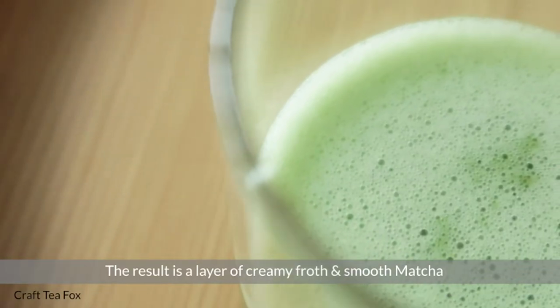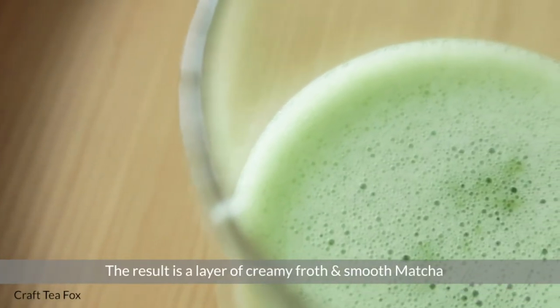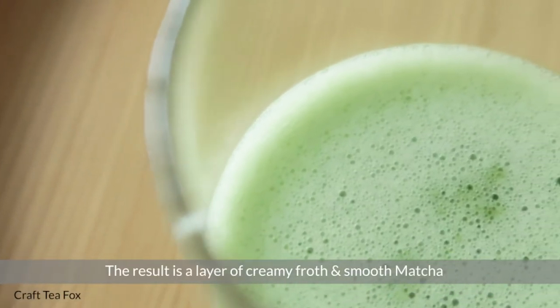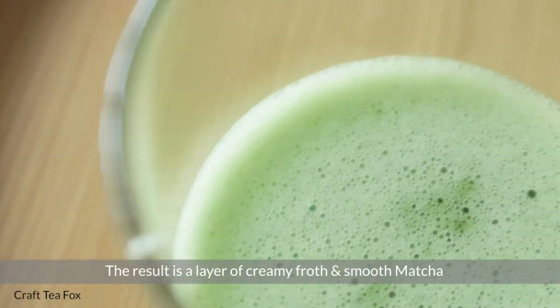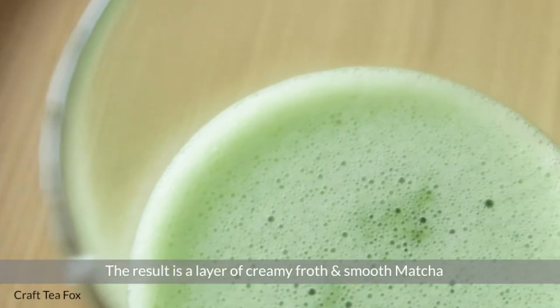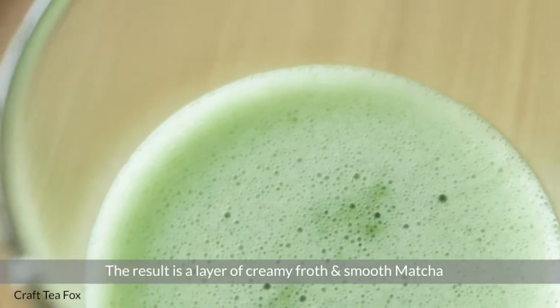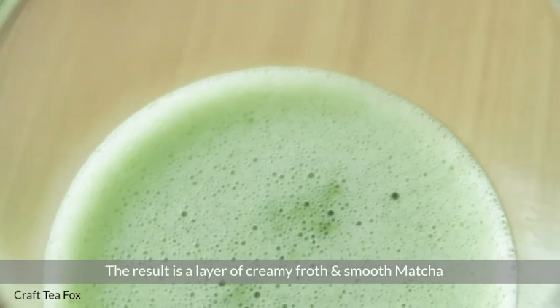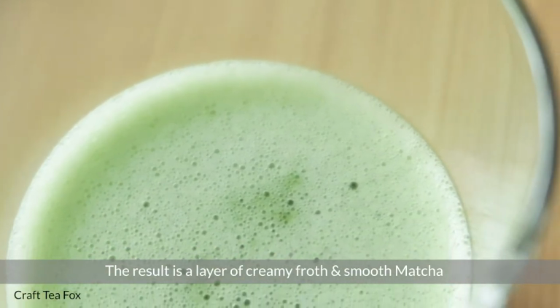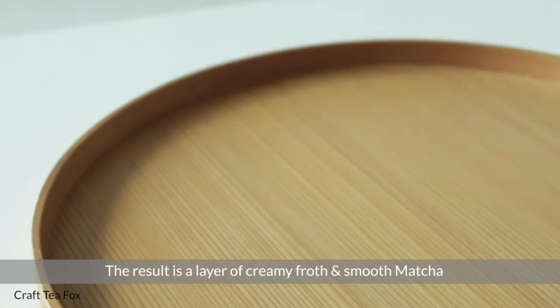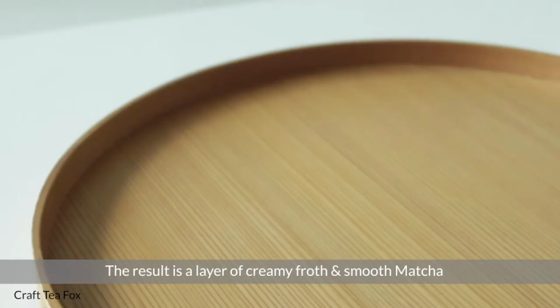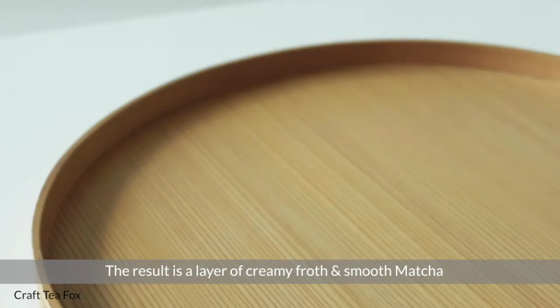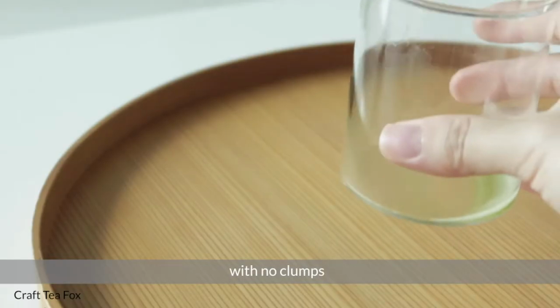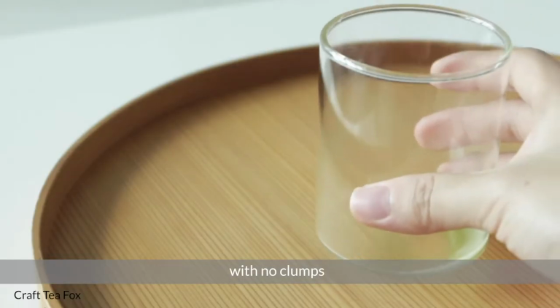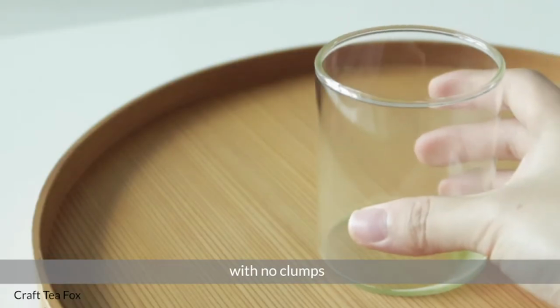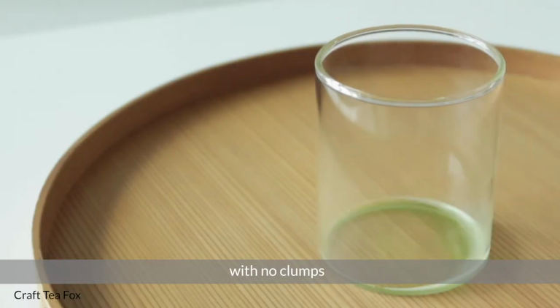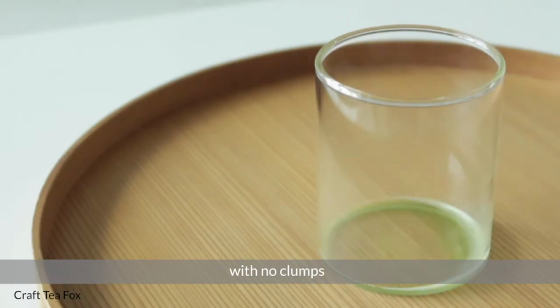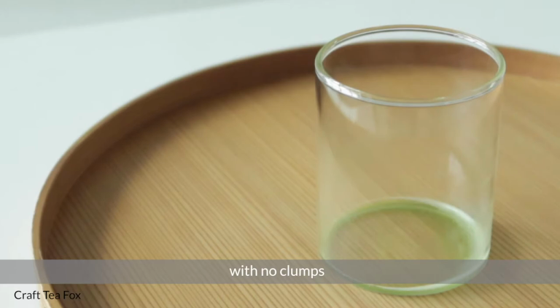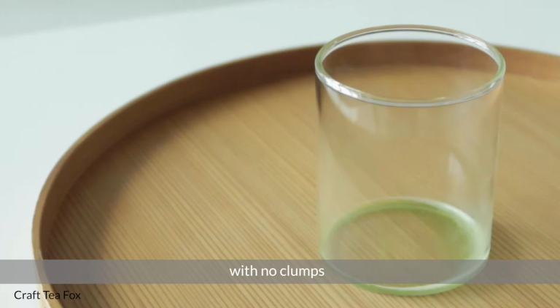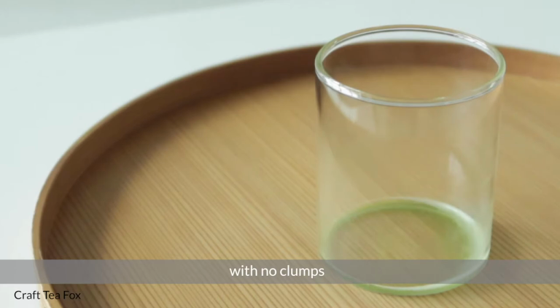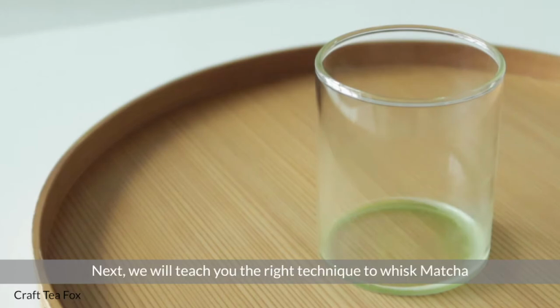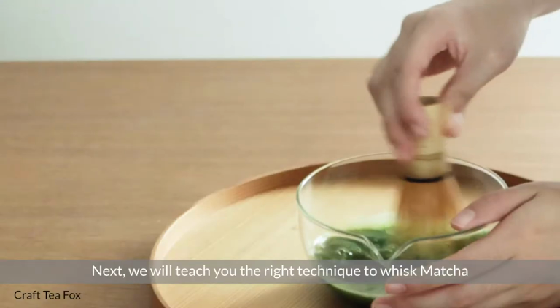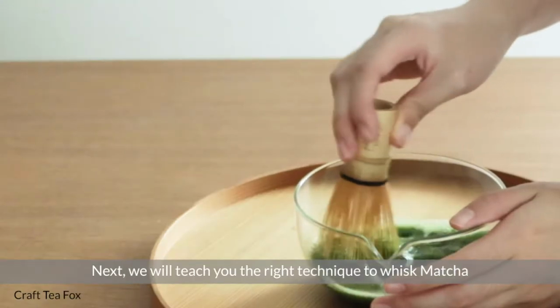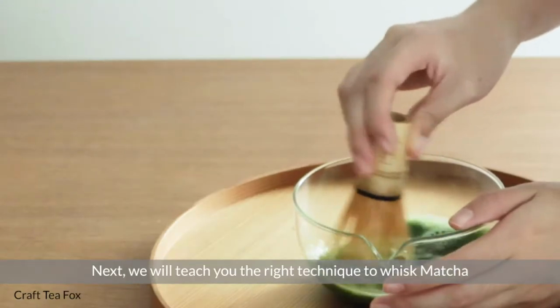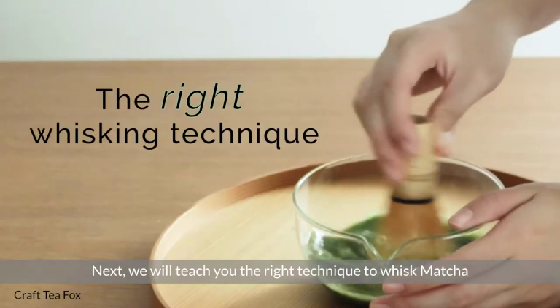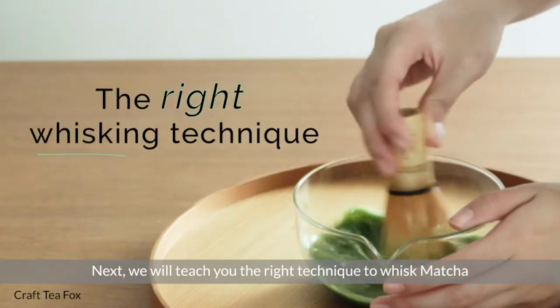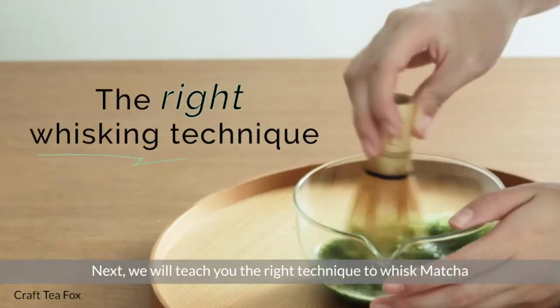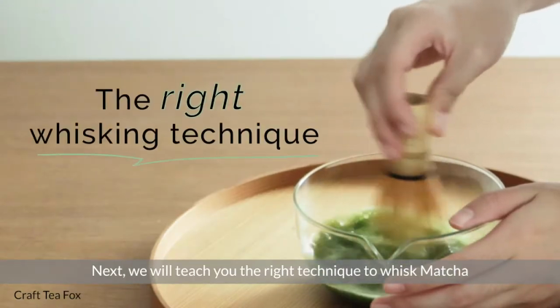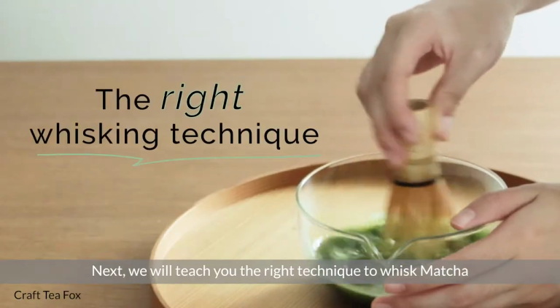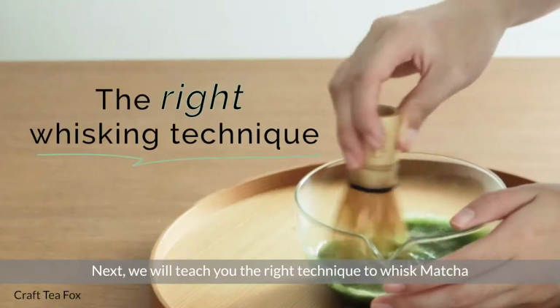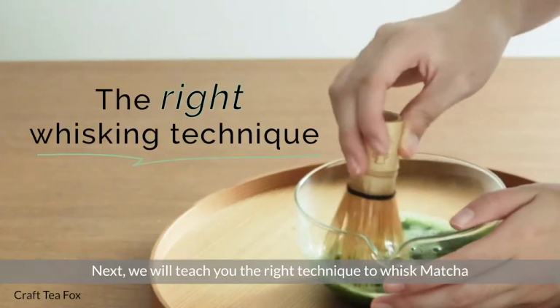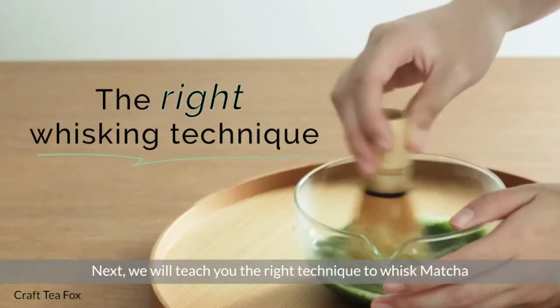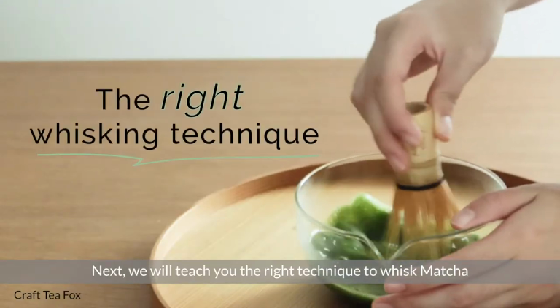The result is a layer of creamy froth and smooth matcha with no clumps. Next, we will teach you the right technique to whisk matcha.